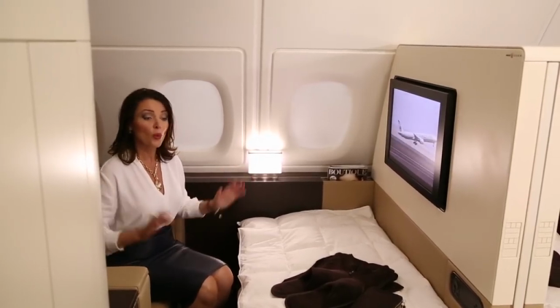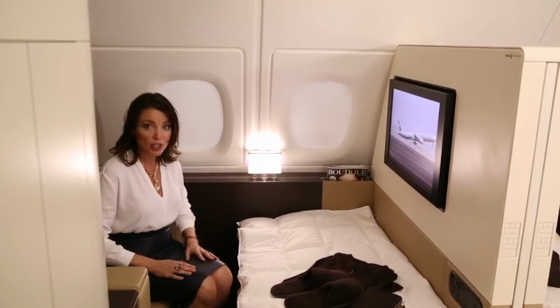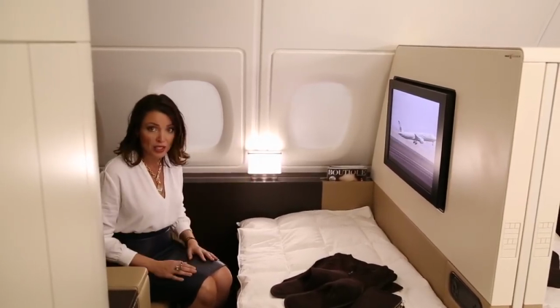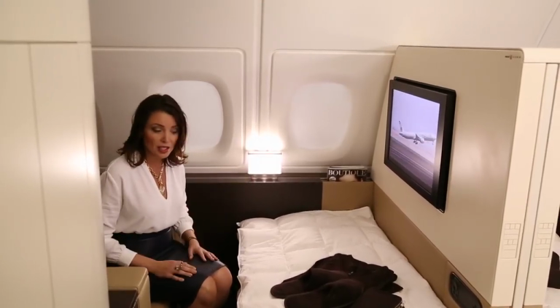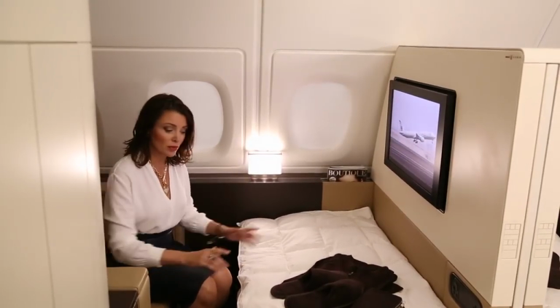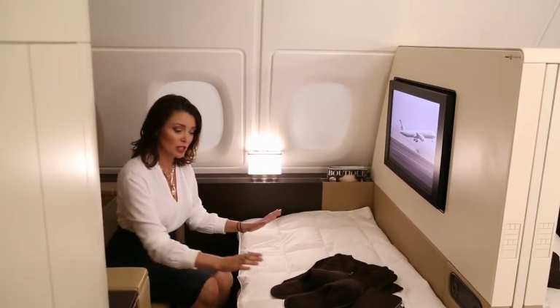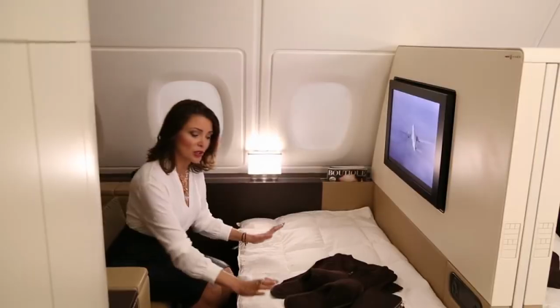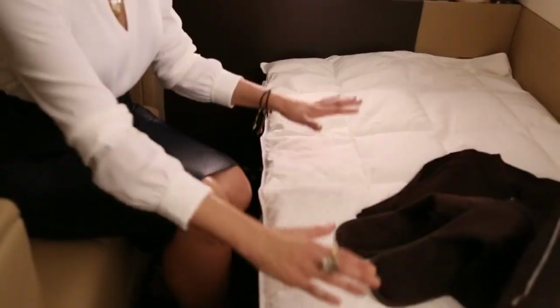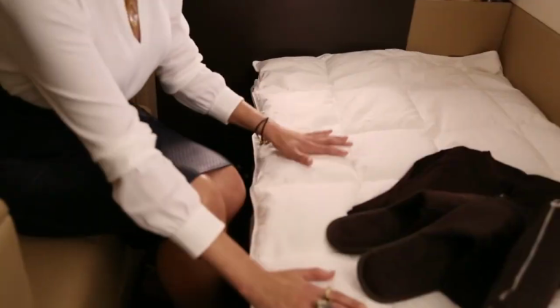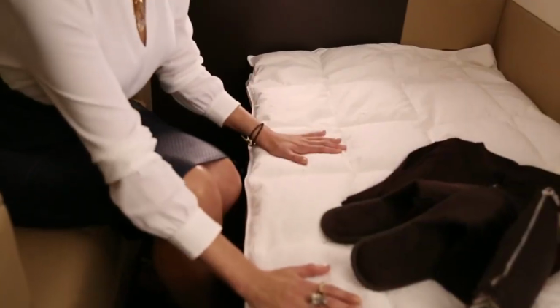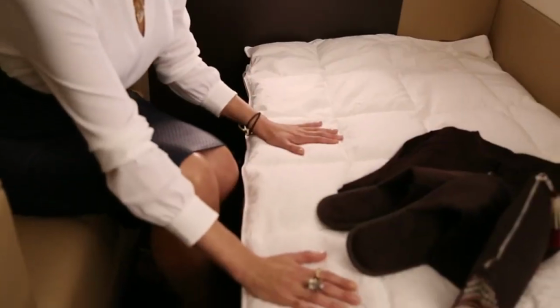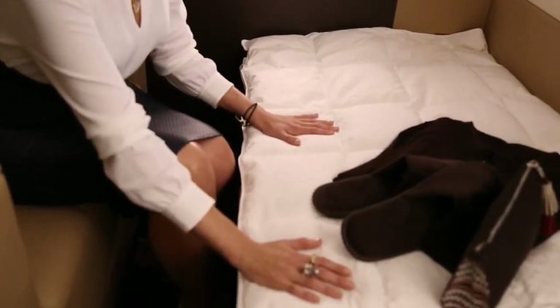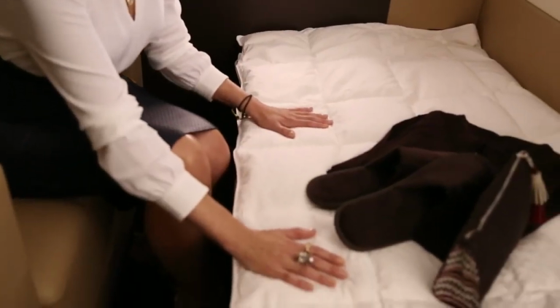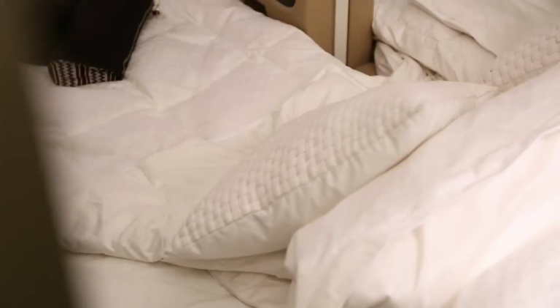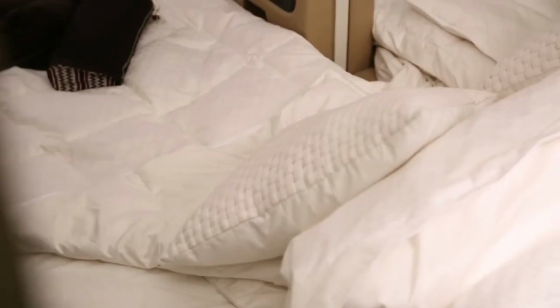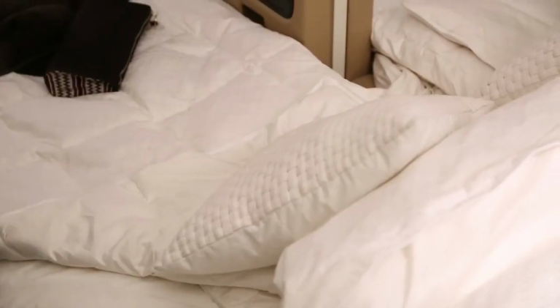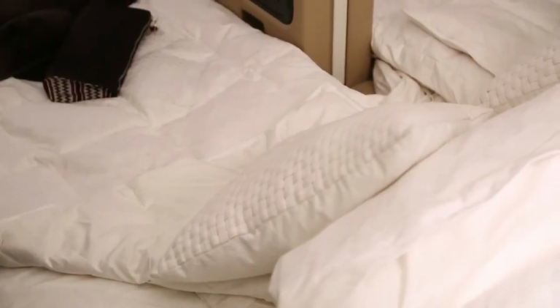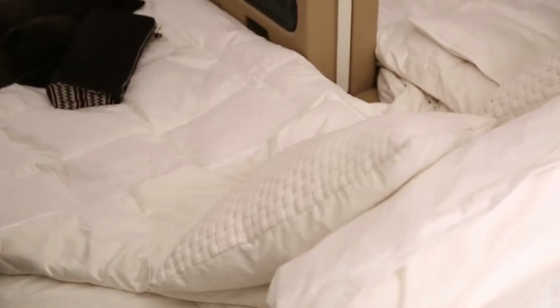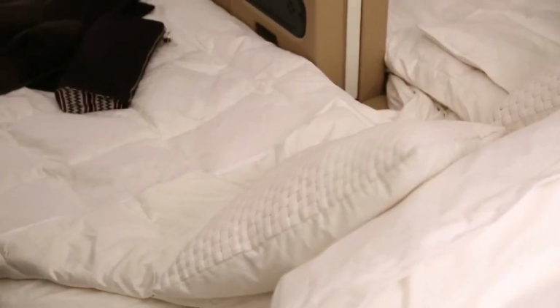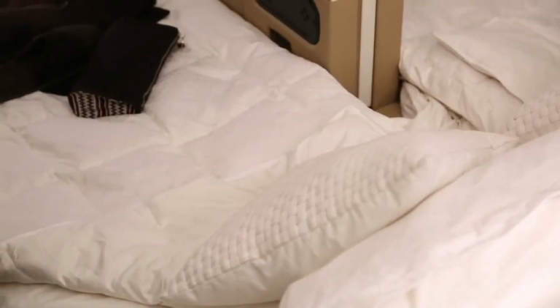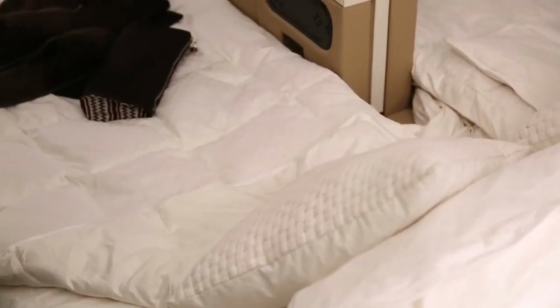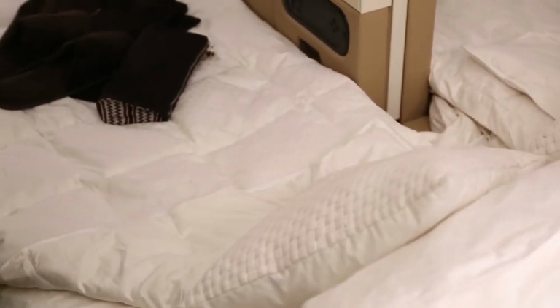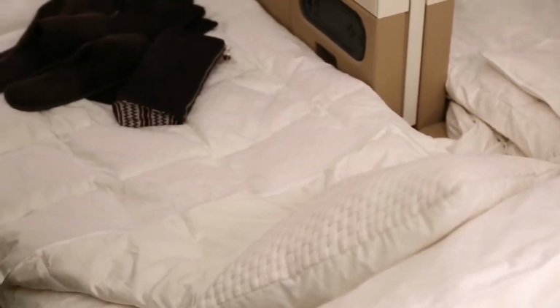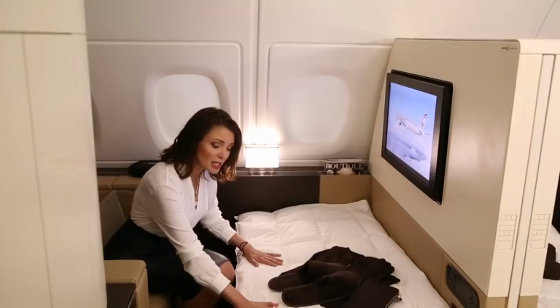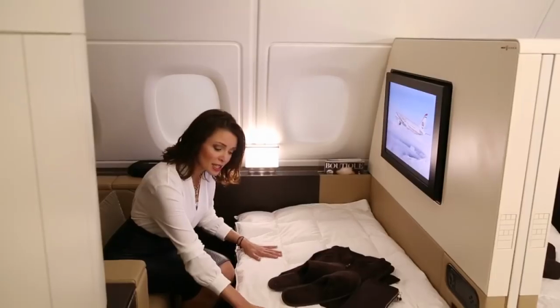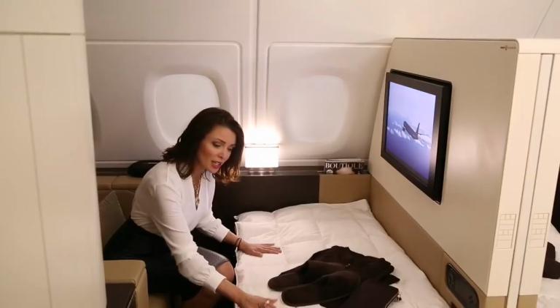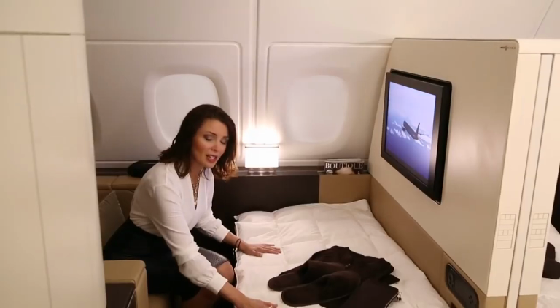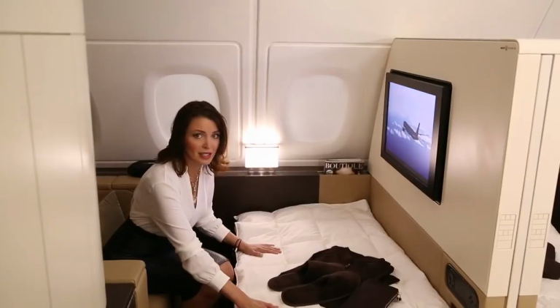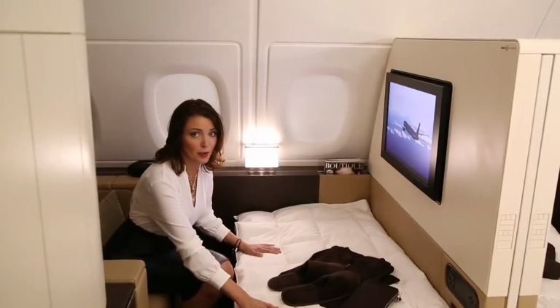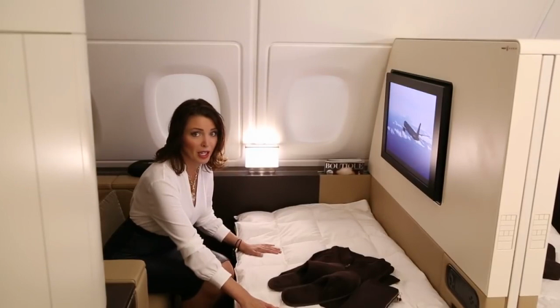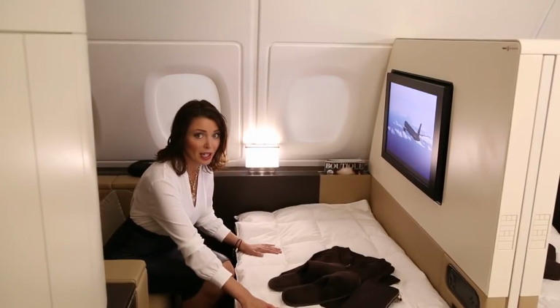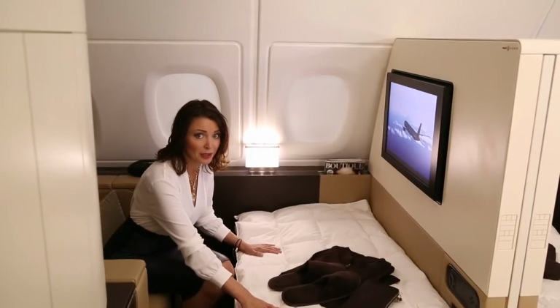When you want to sleep, this is what the bed will look like. It's beautiful and cosy. You'll have an amazing night's sleep in here.